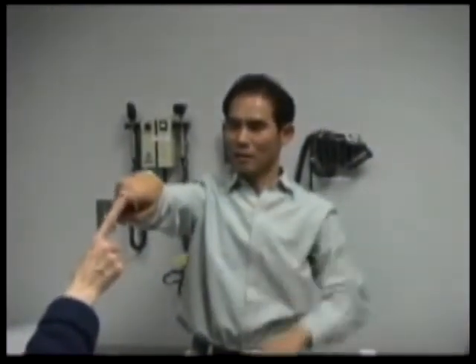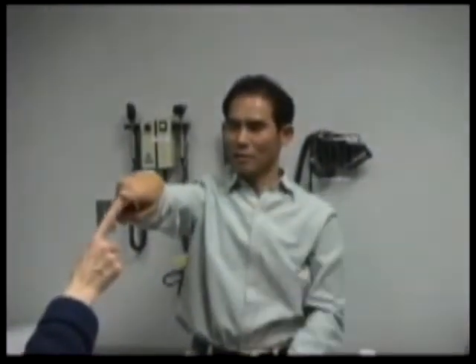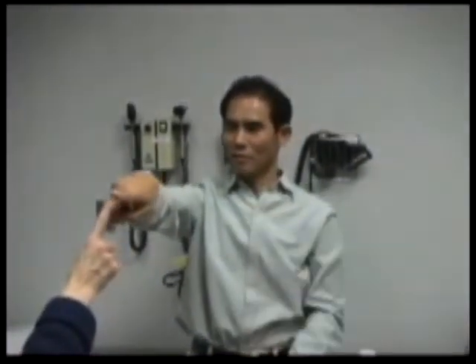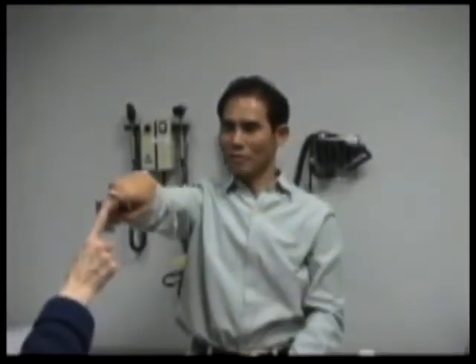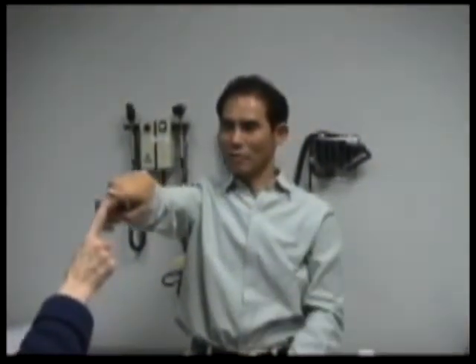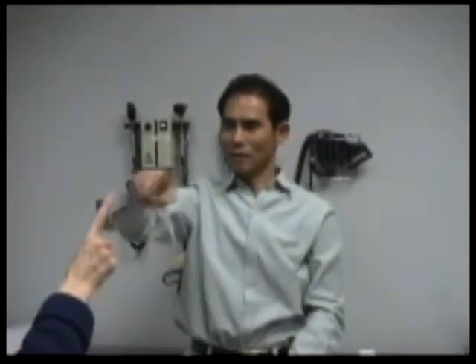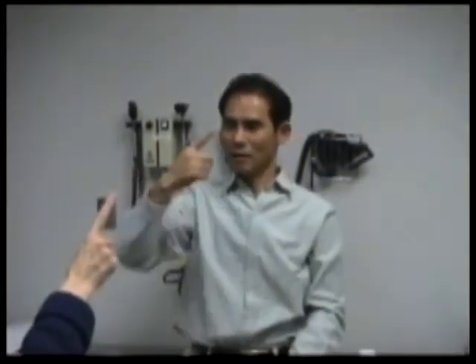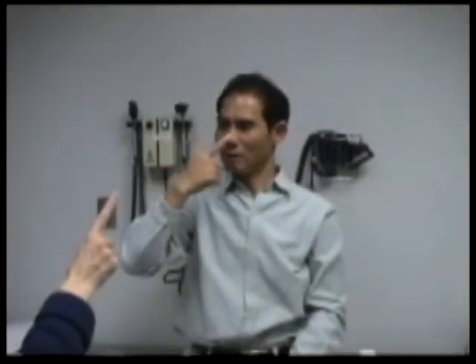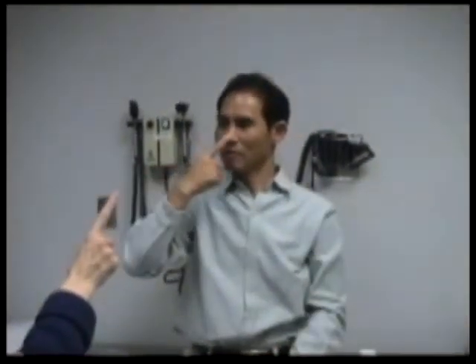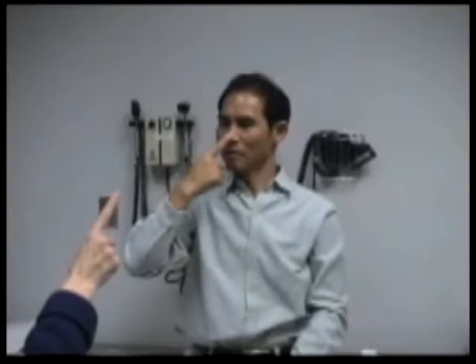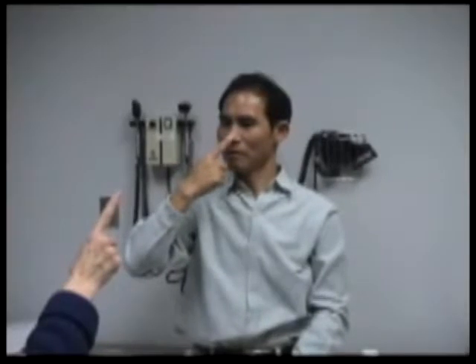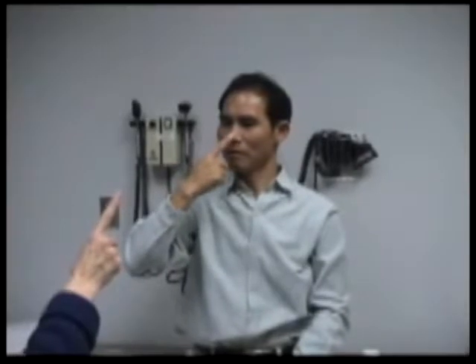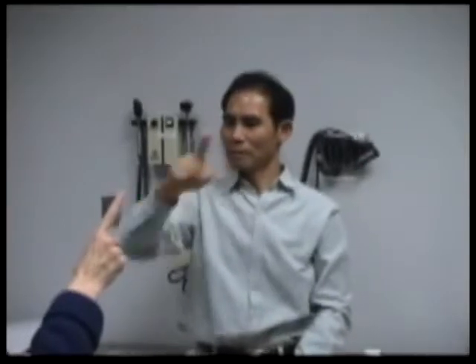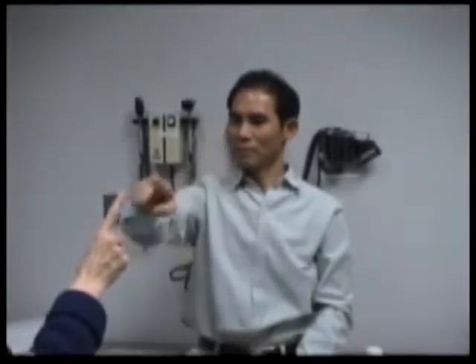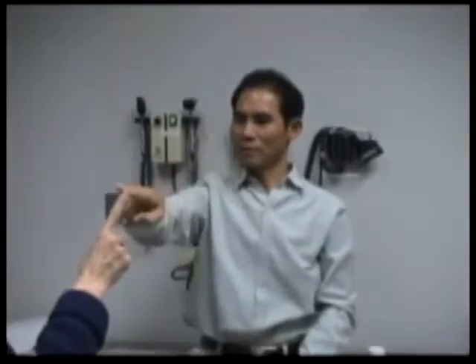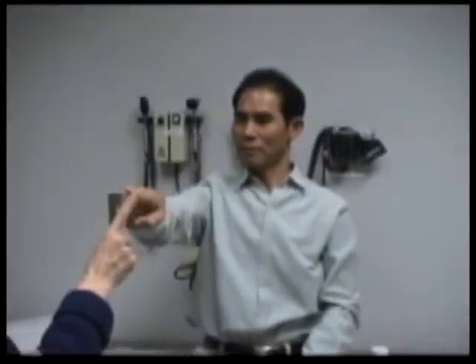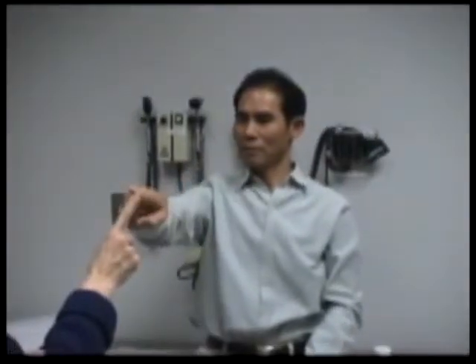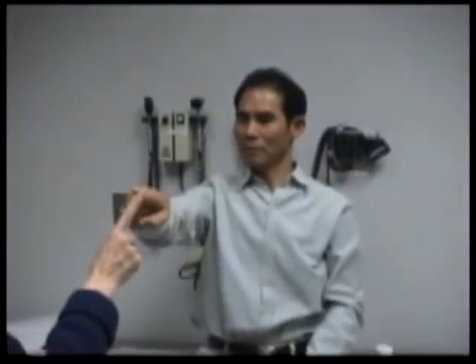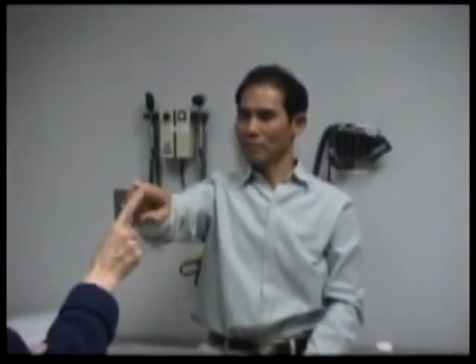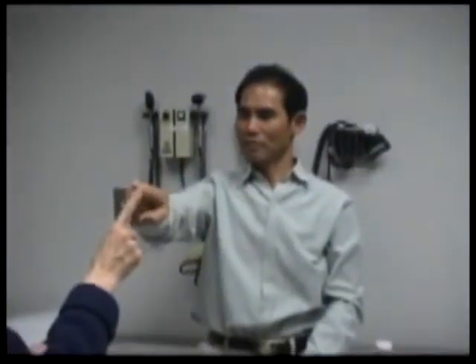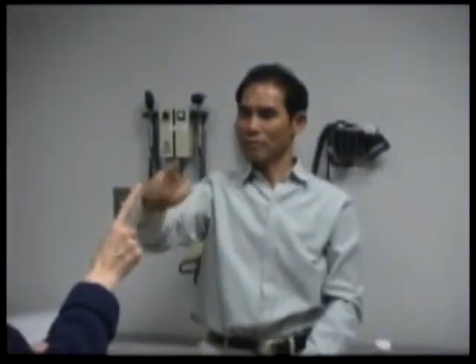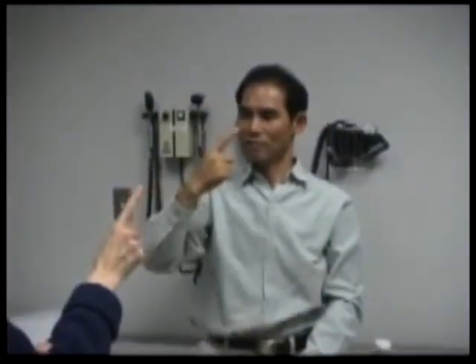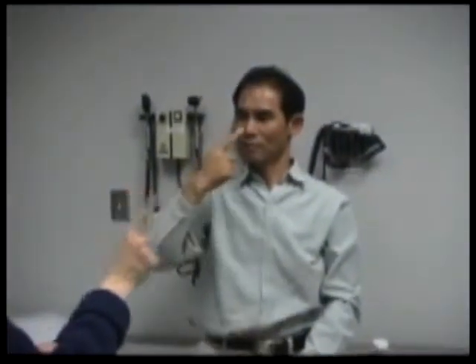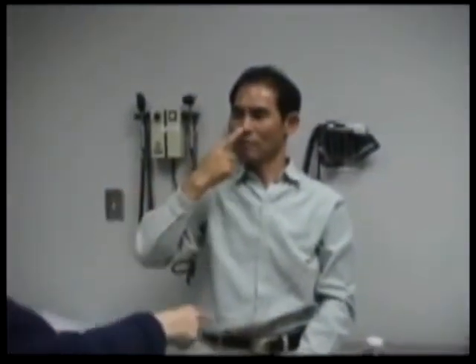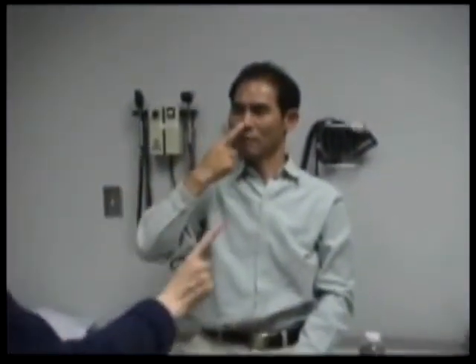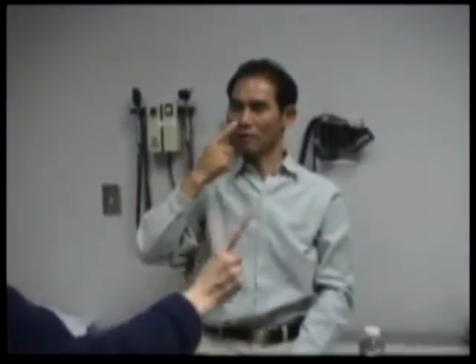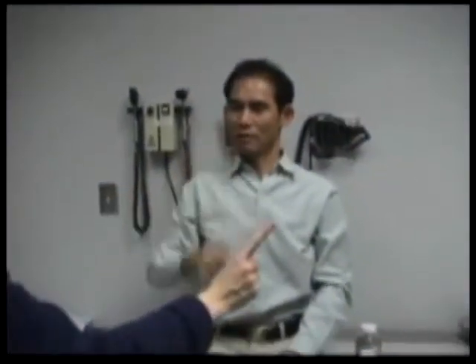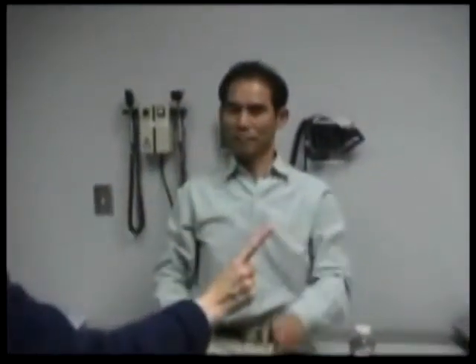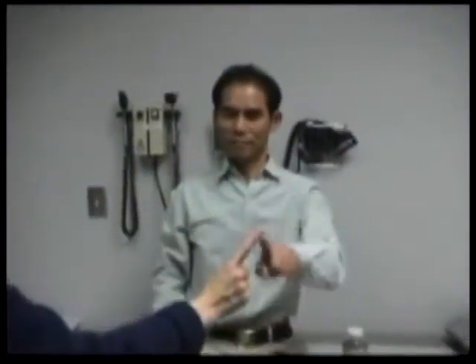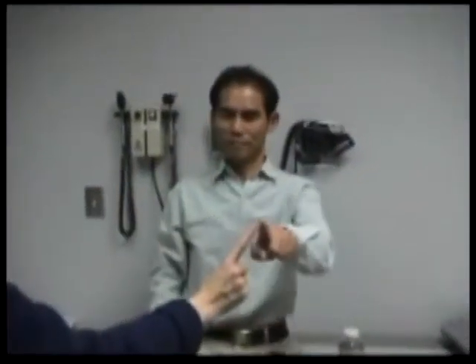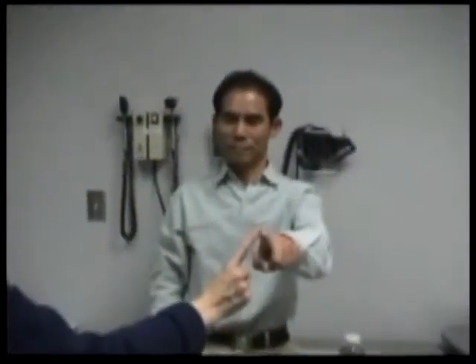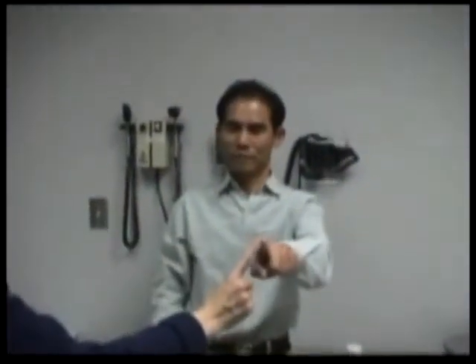En su nariz. Su nariz, ajá. And the finger. Dedo. Nariz. Other hand. Otro mano. Que lo mismo.